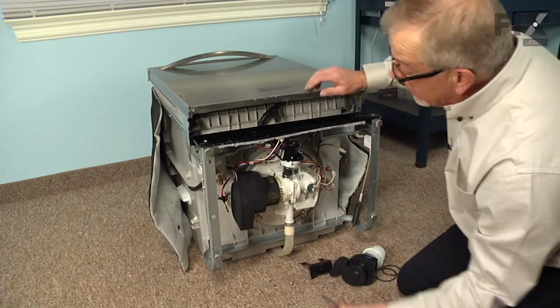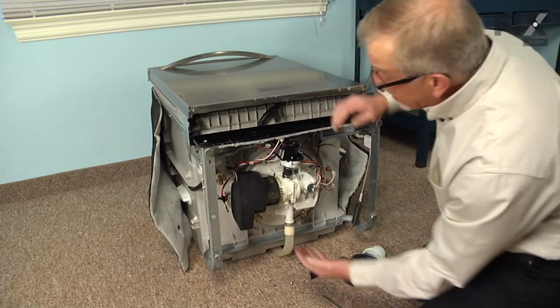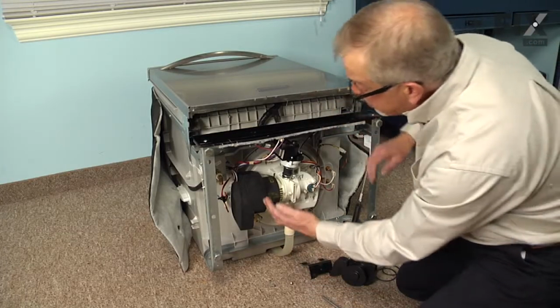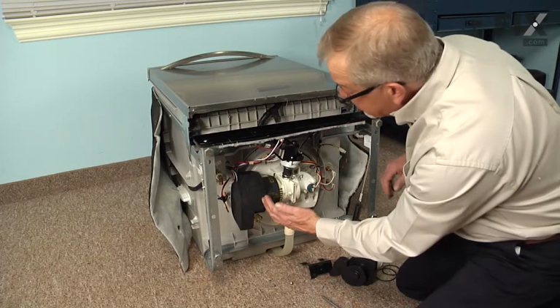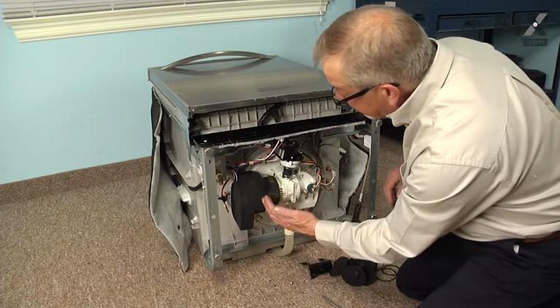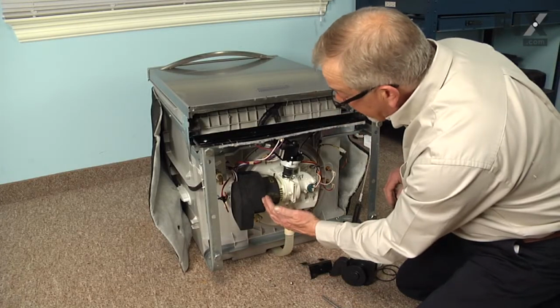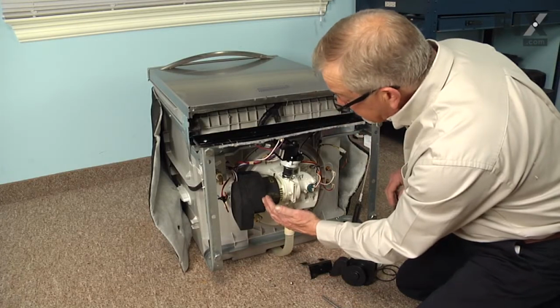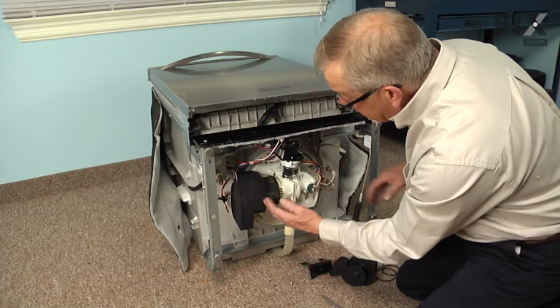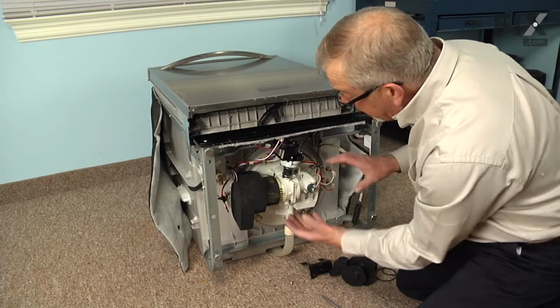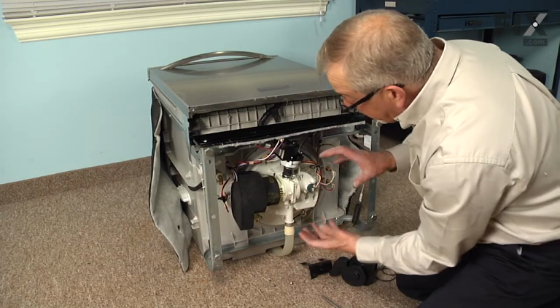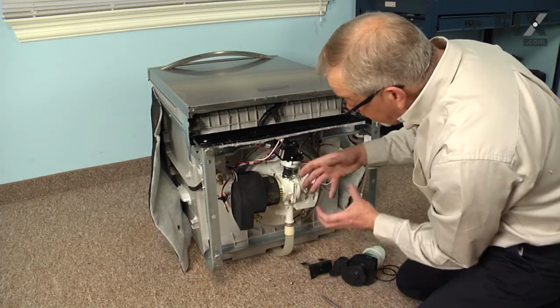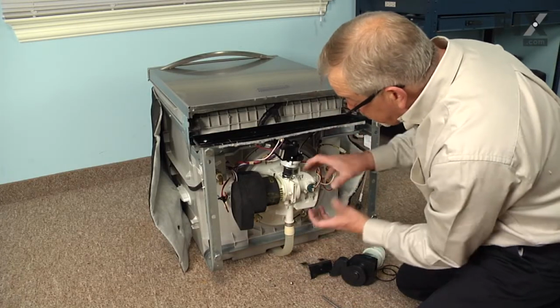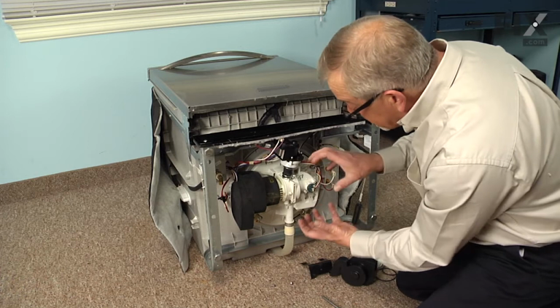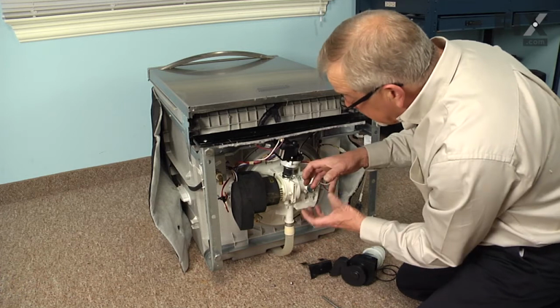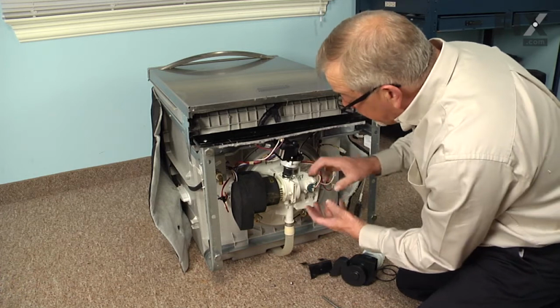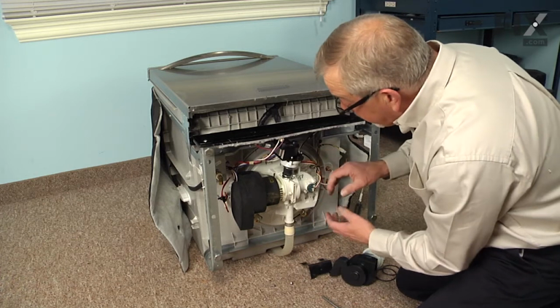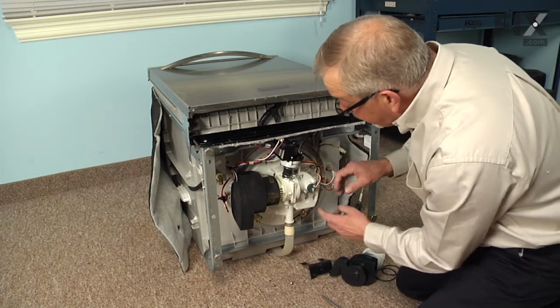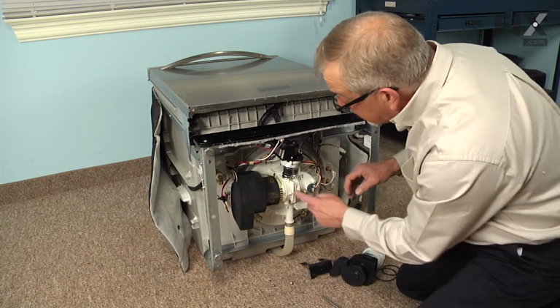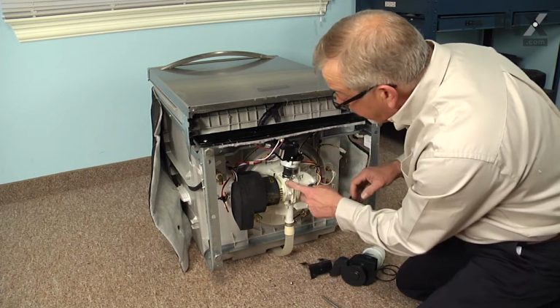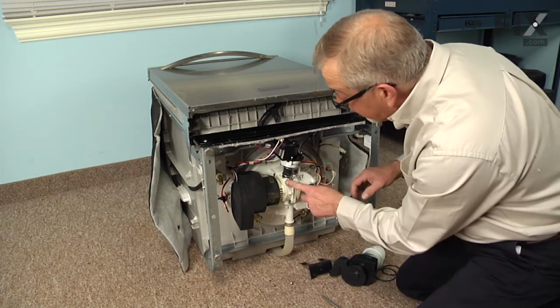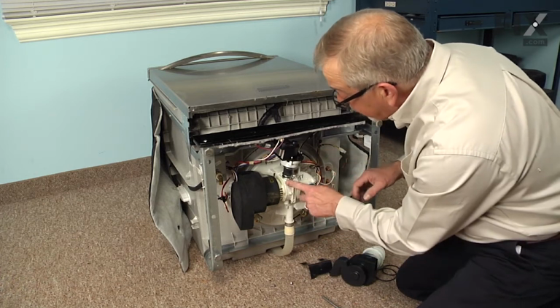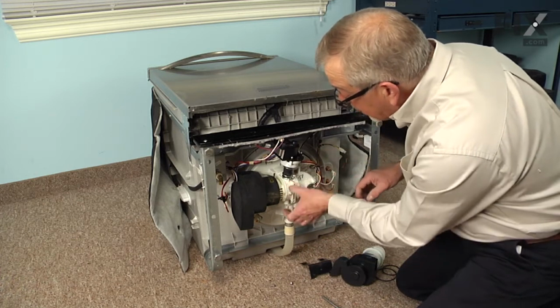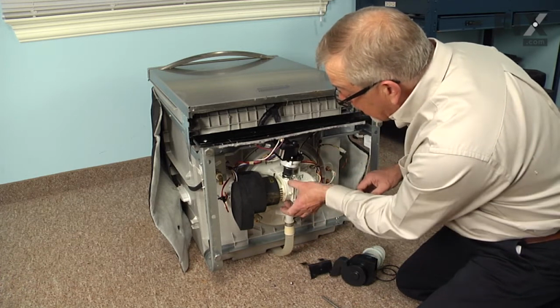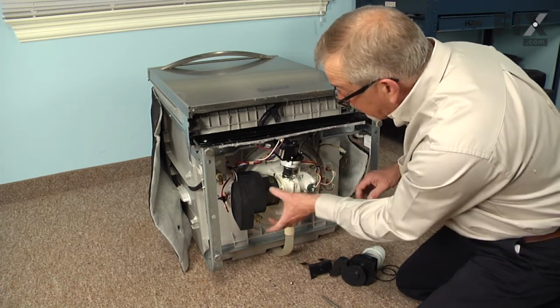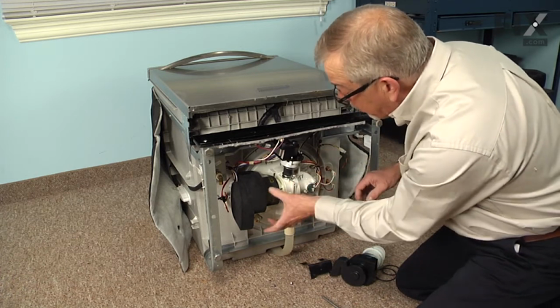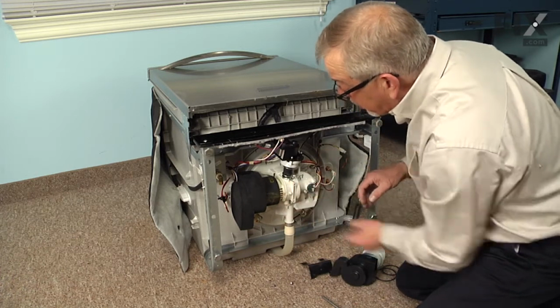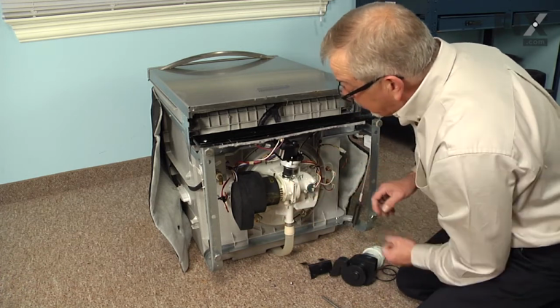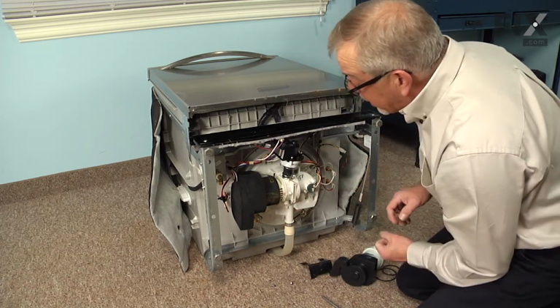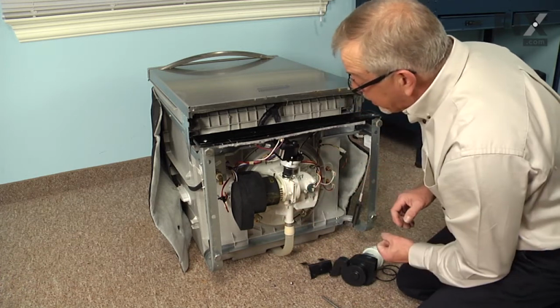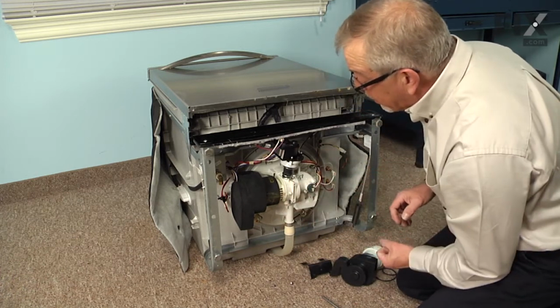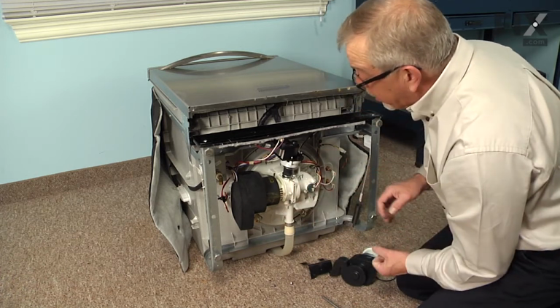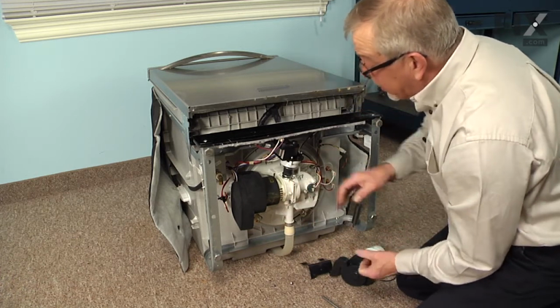Next, we're just going to grasp that pump and we're going to twist it back and forth to break it free, and then we'll pull it completely out of the pump body.